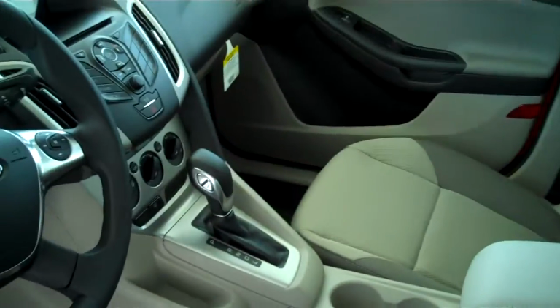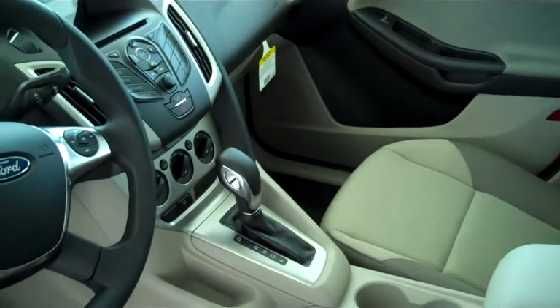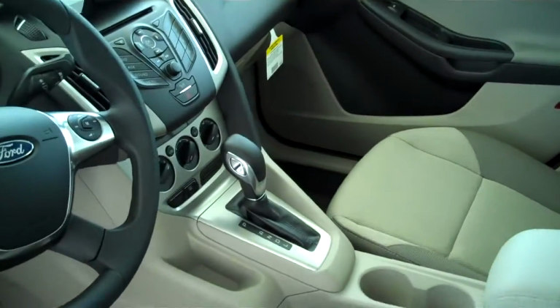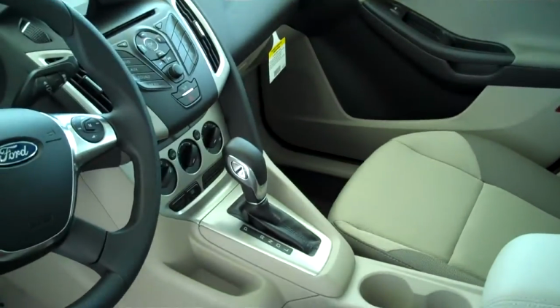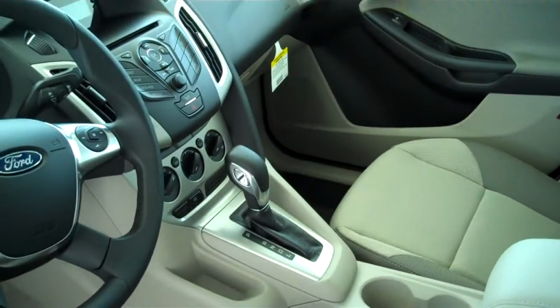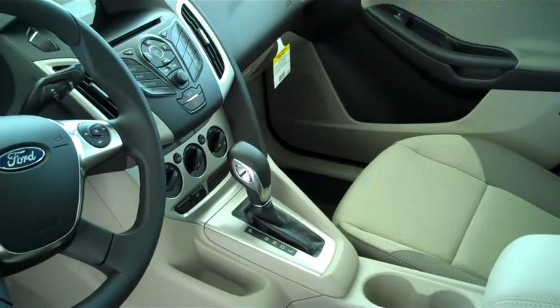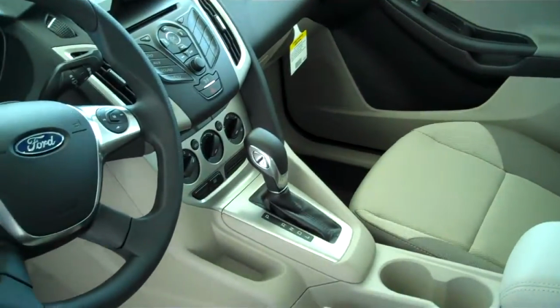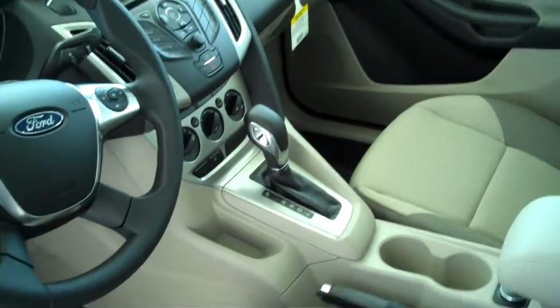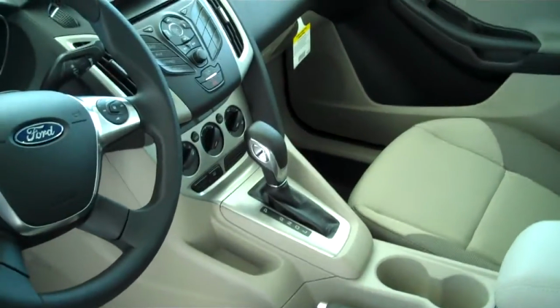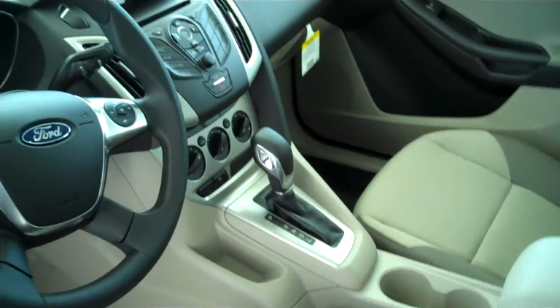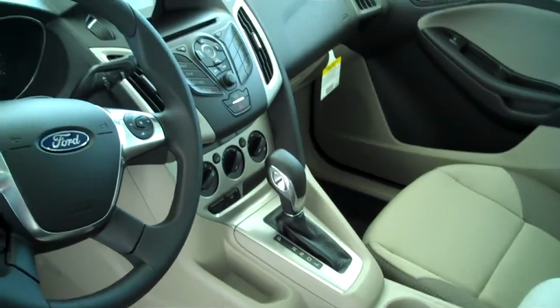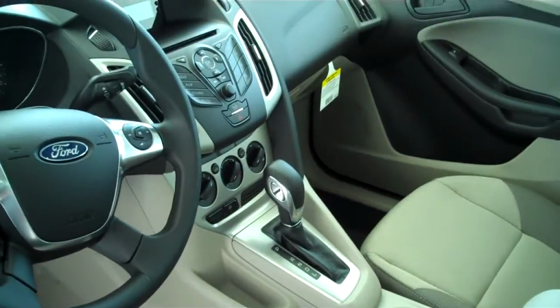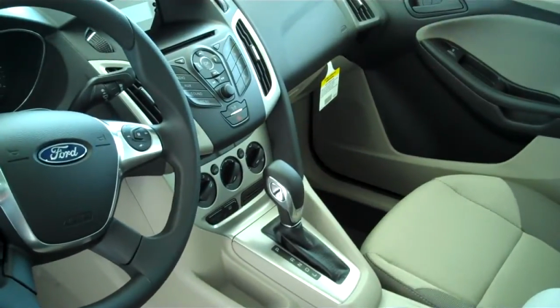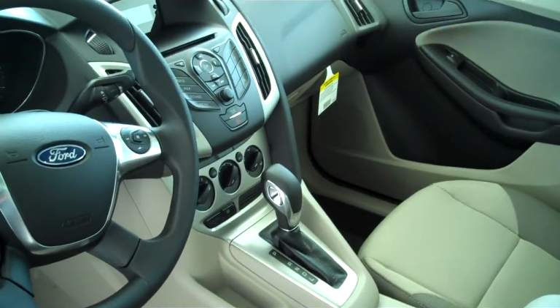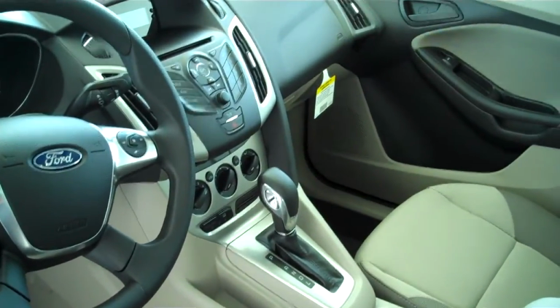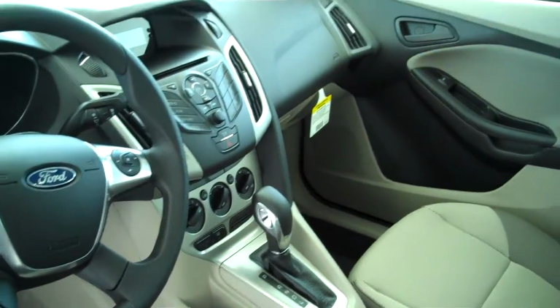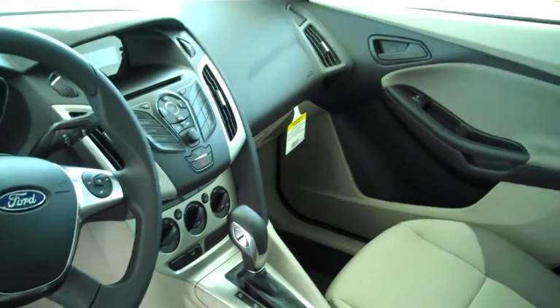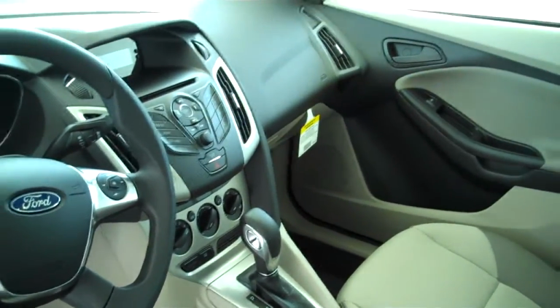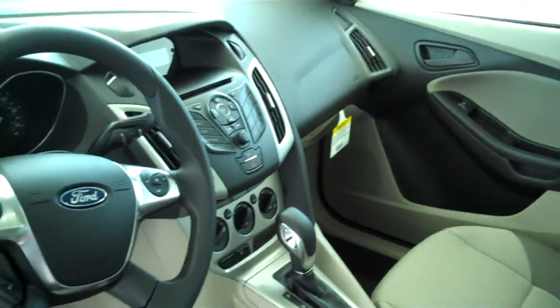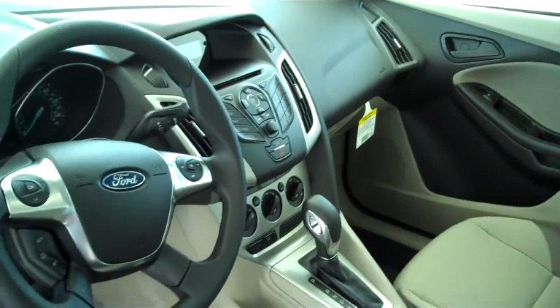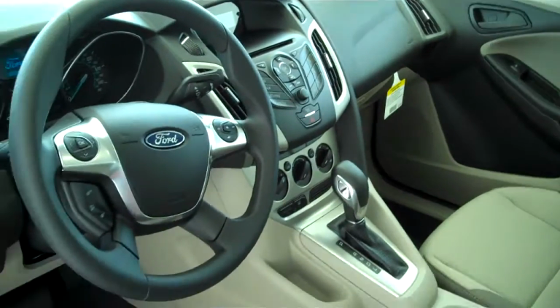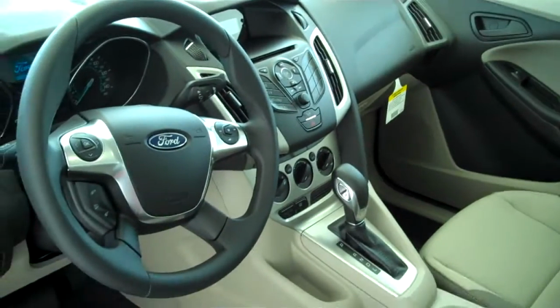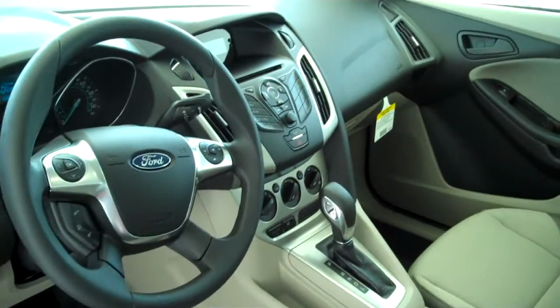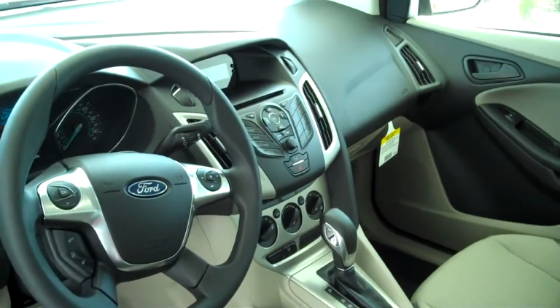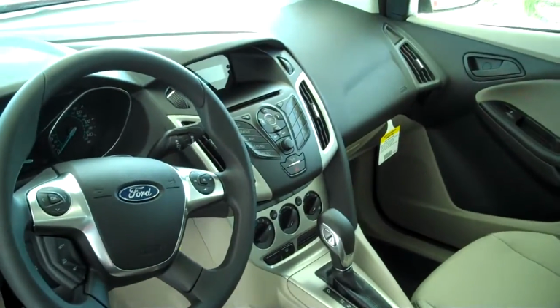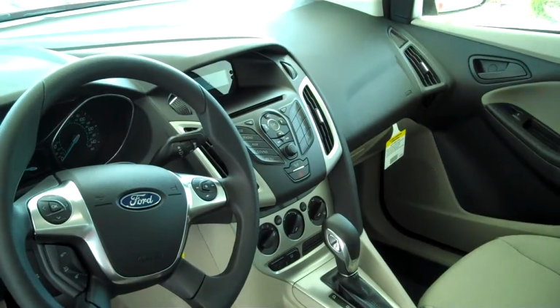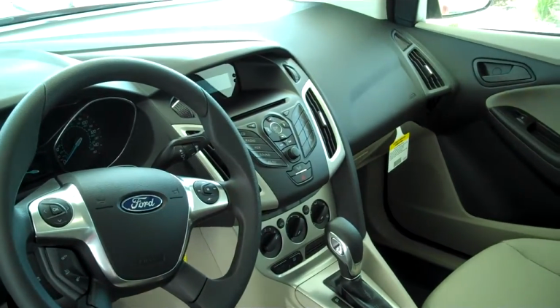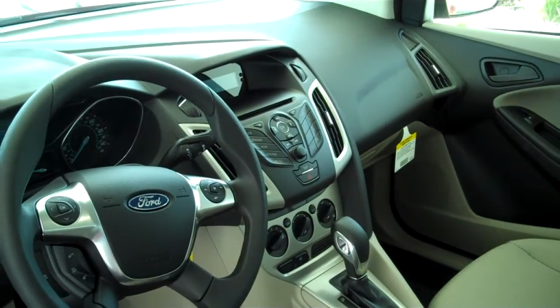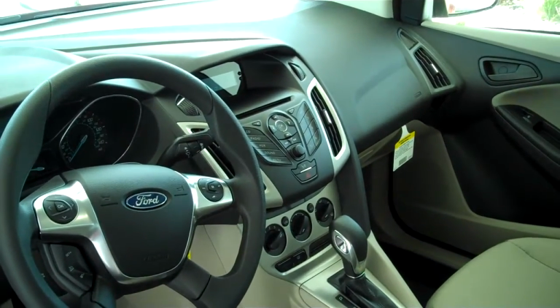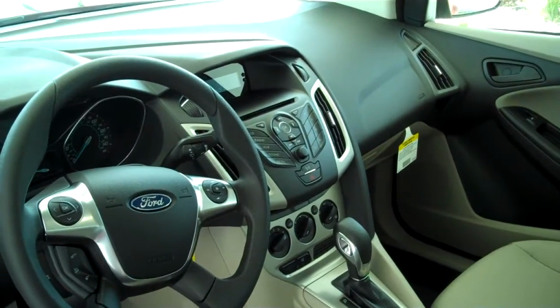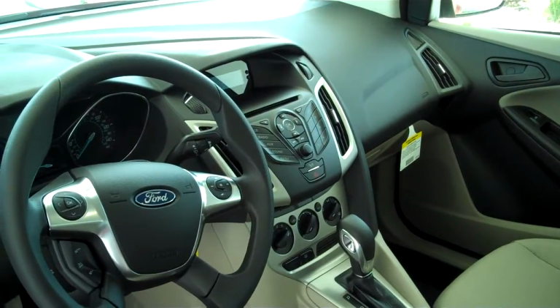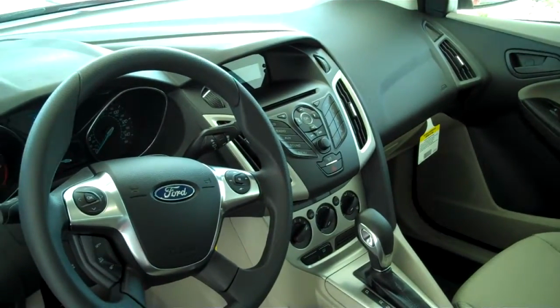It is automatic with downhill assist. Ice cold AC, AM FM, satellite CD, MP3 player.